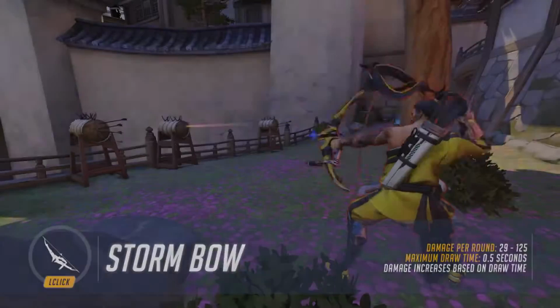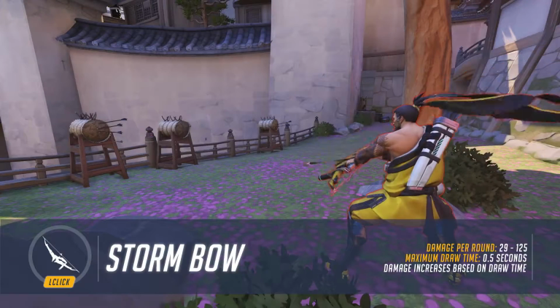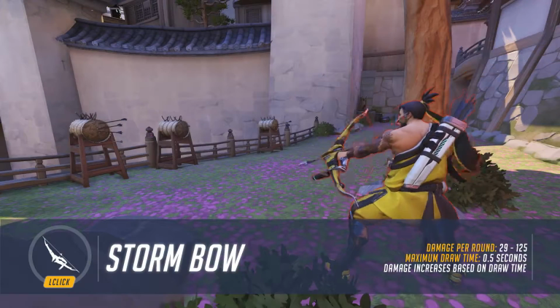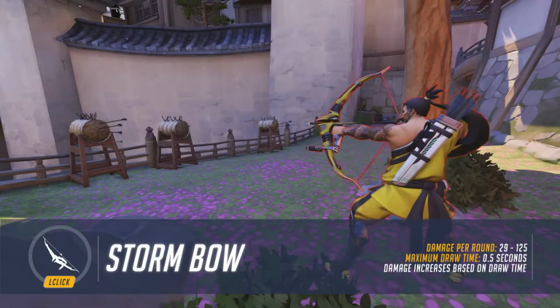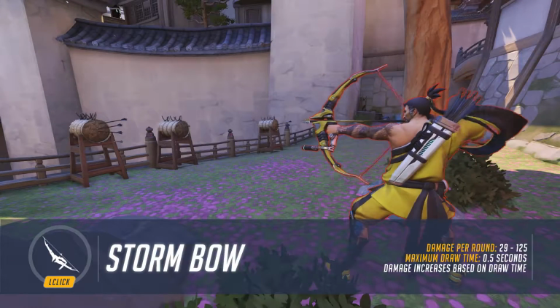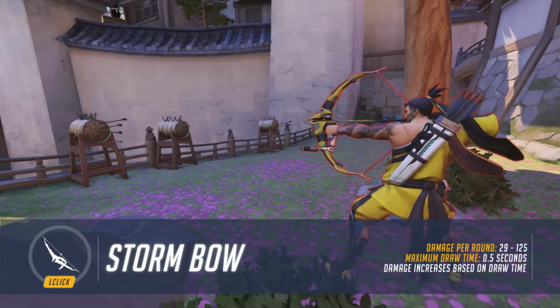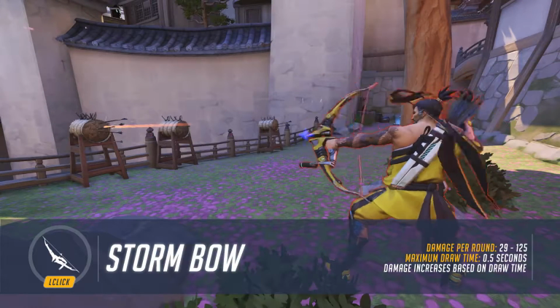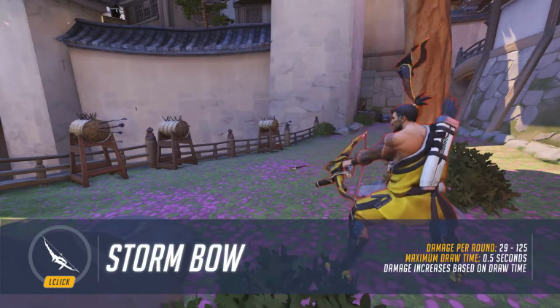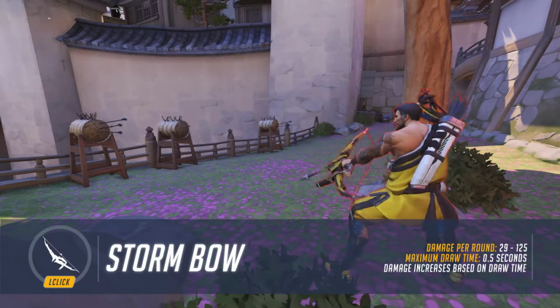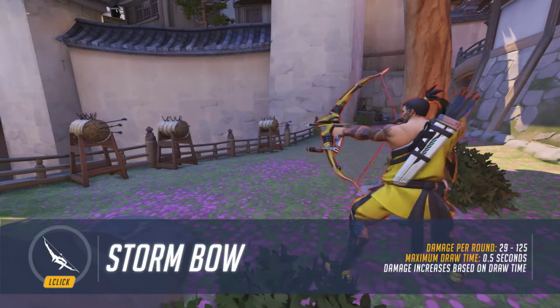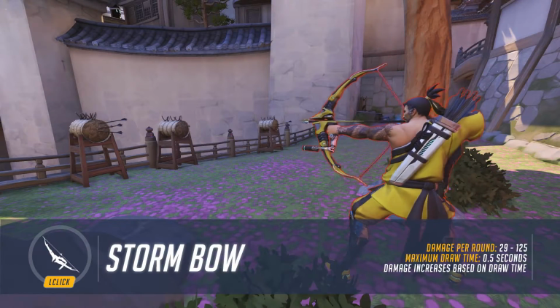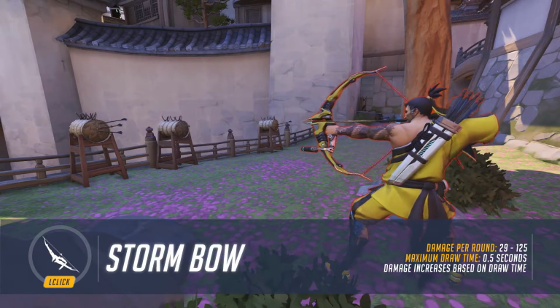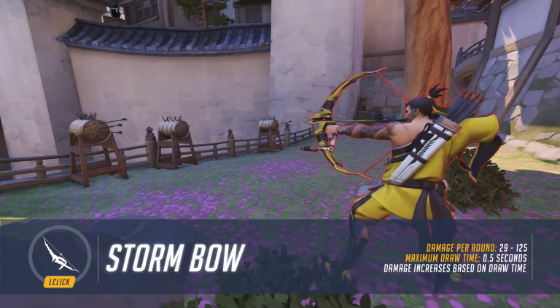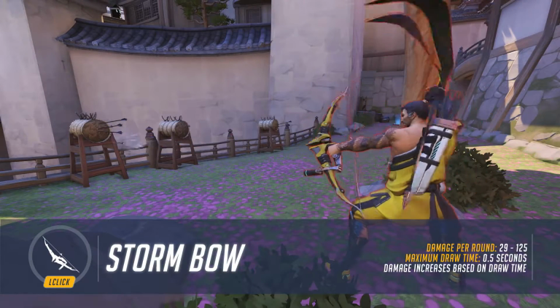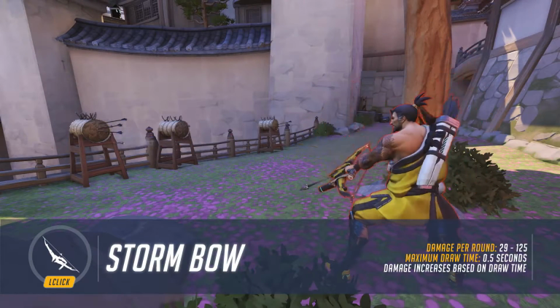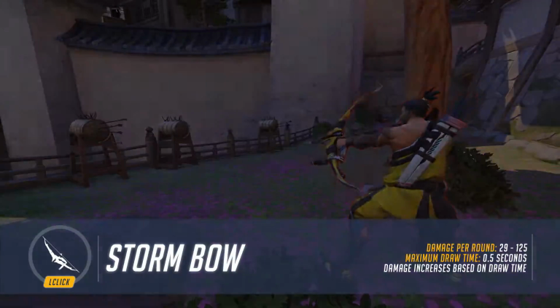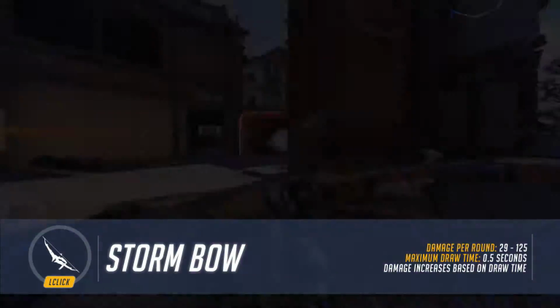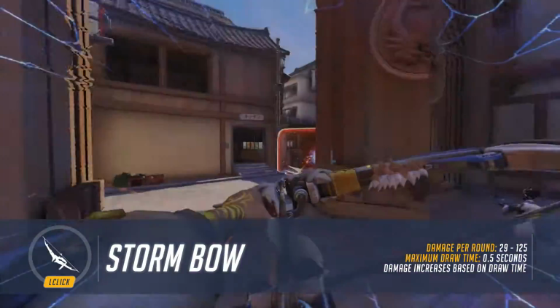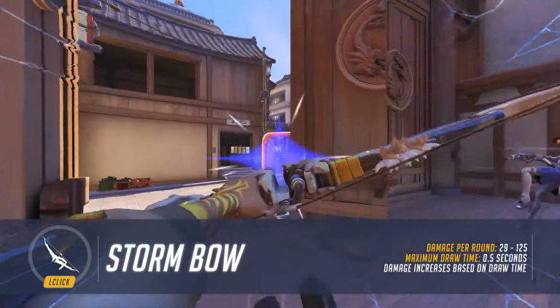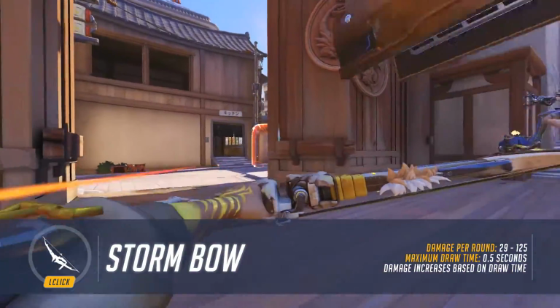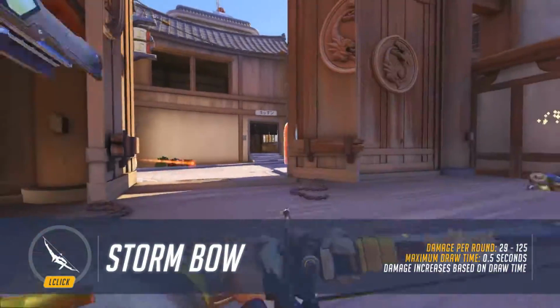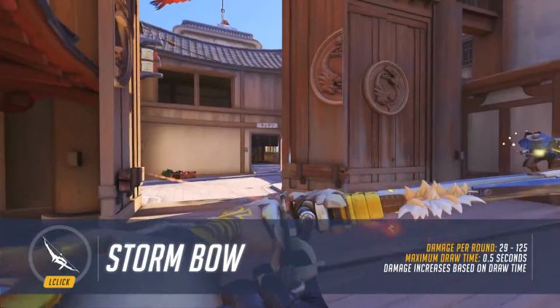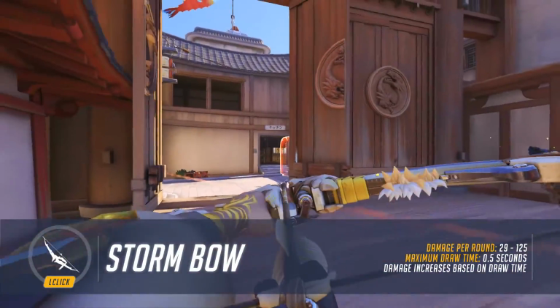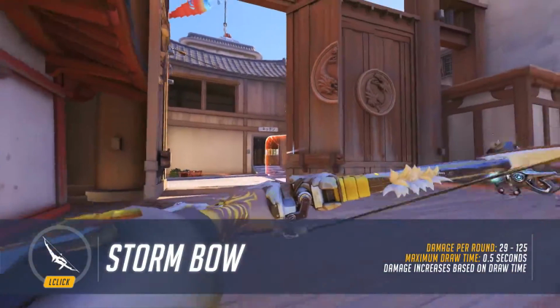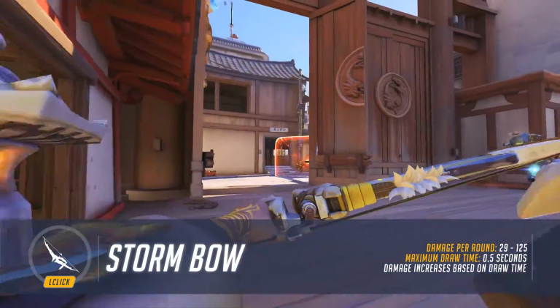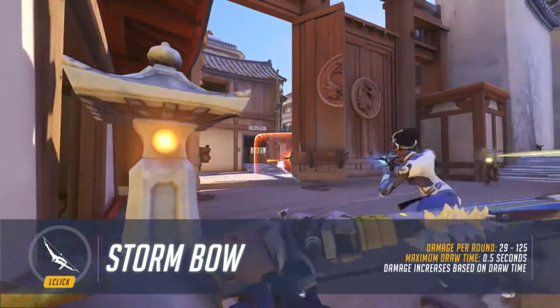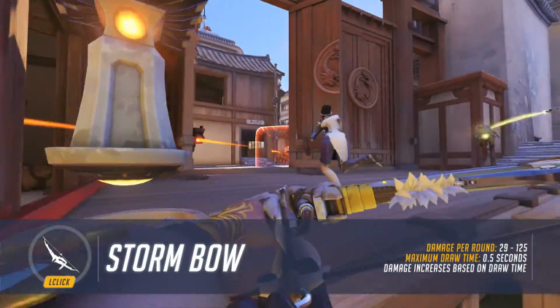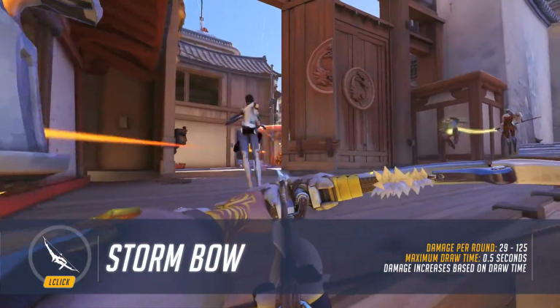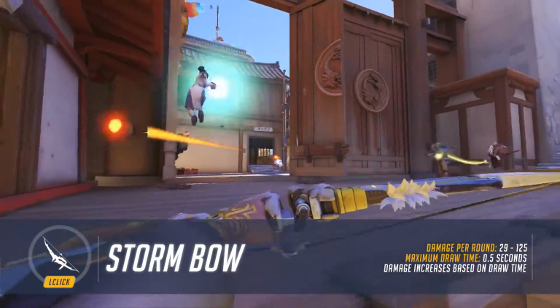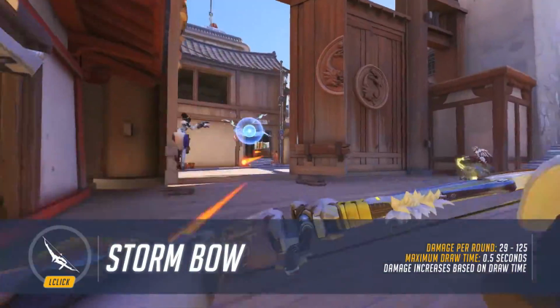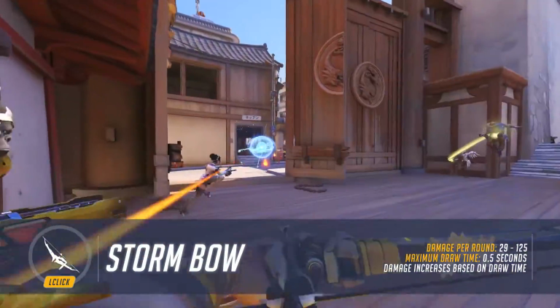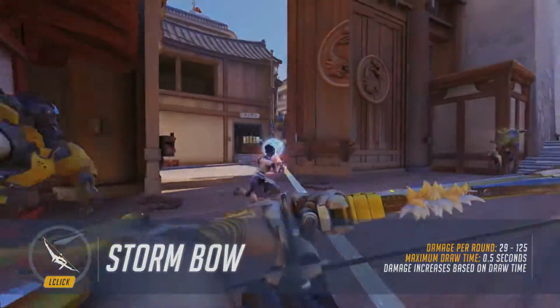Hanzo's primary fire is his Storm Bow. Pressing and holding the primary fire button will cause Hanzo to draw the bow back. Releasing it will fire an arcing arrow from the bow.